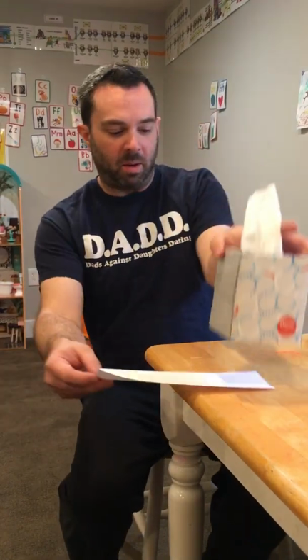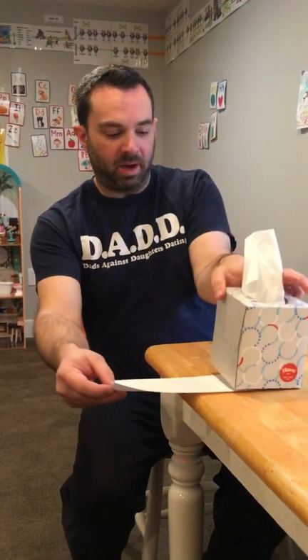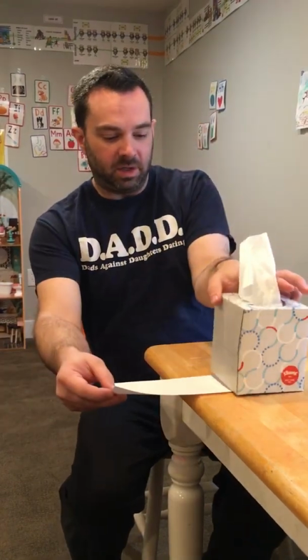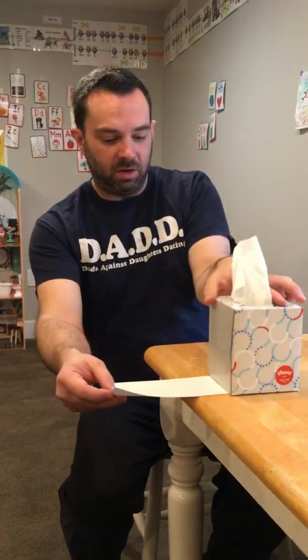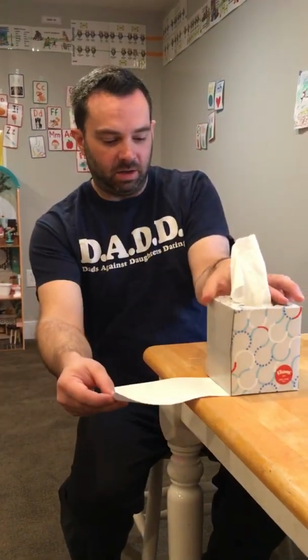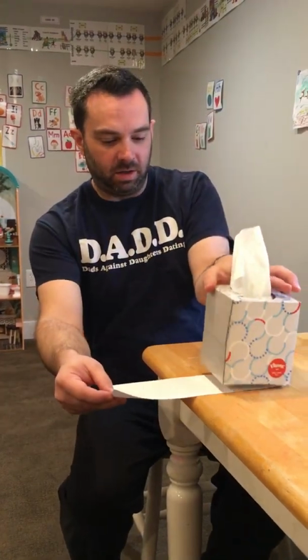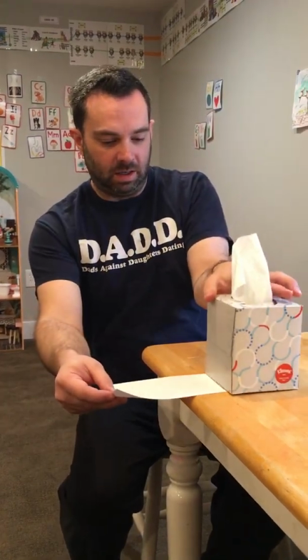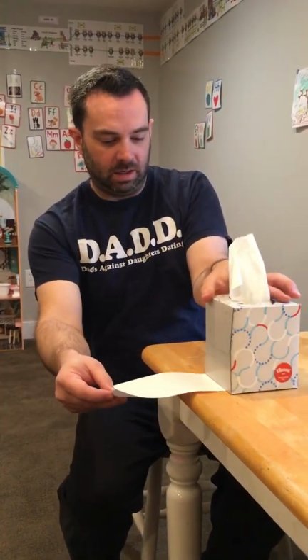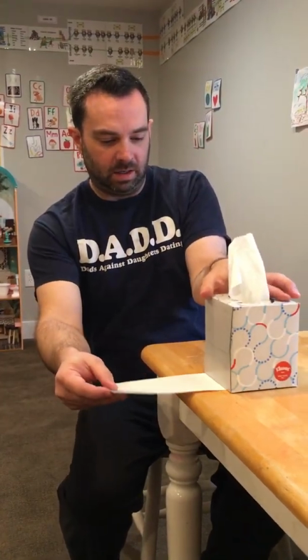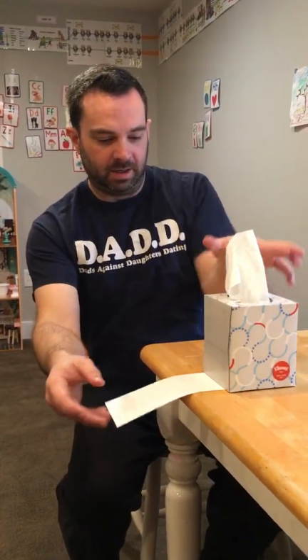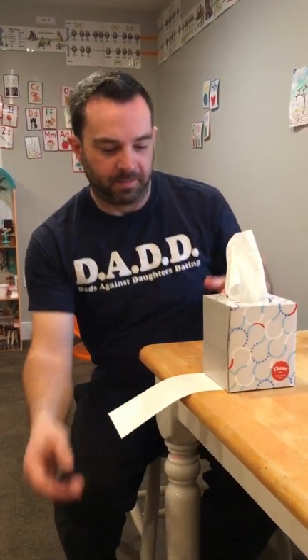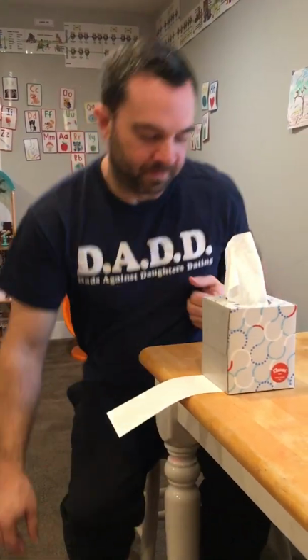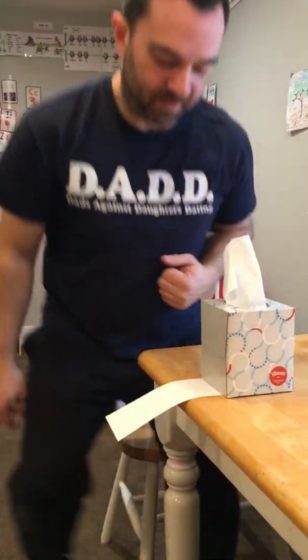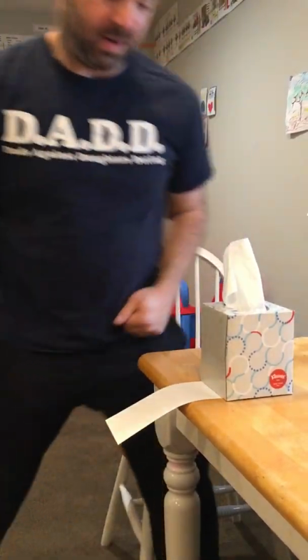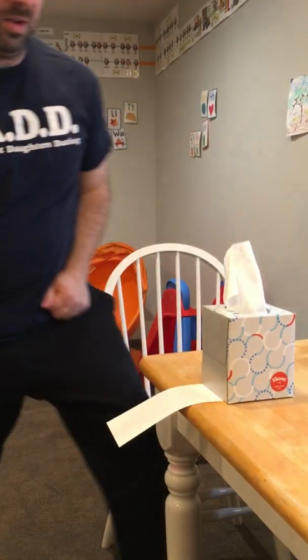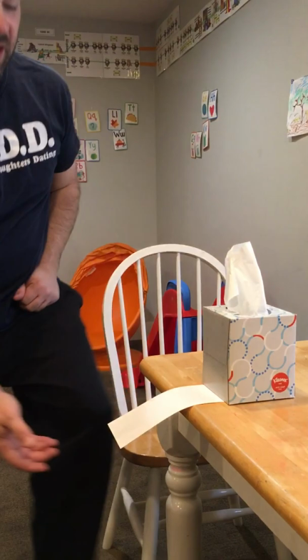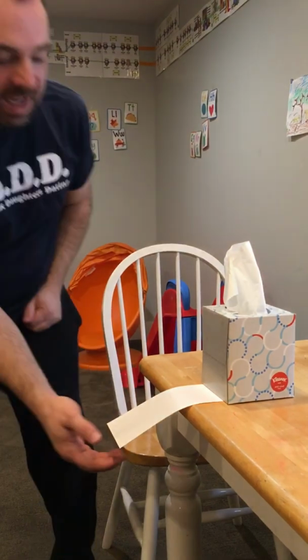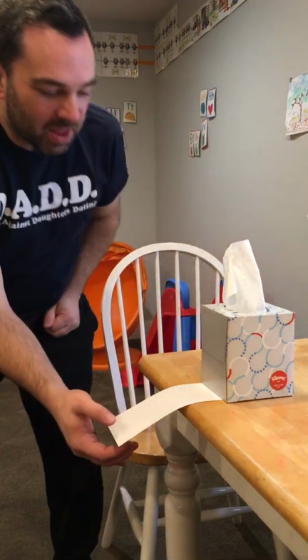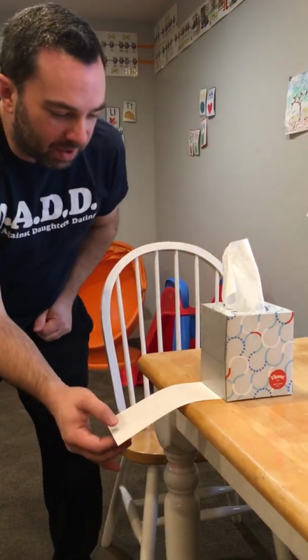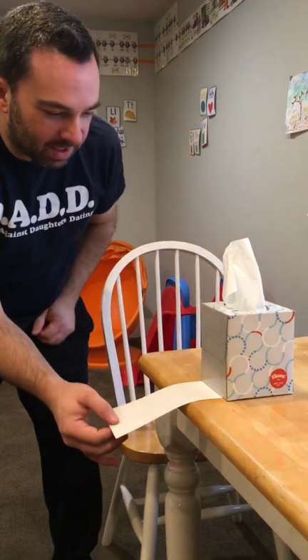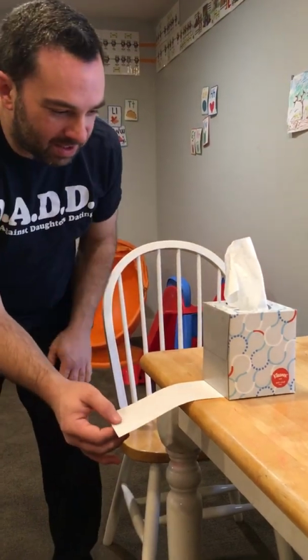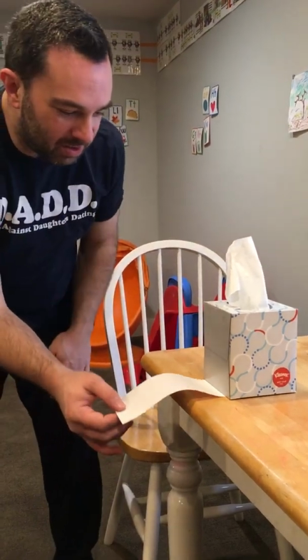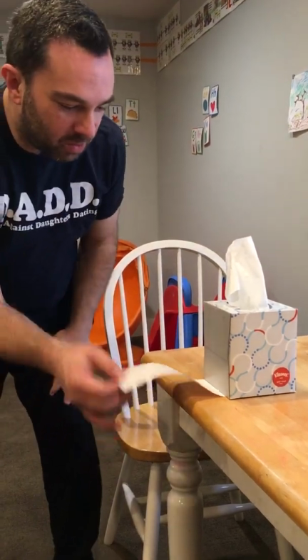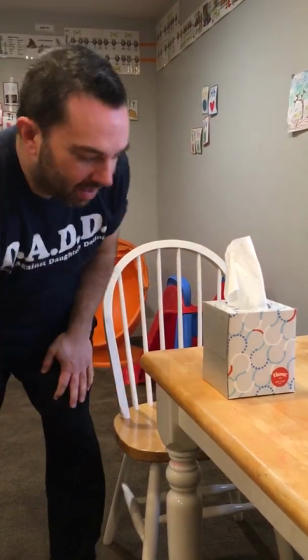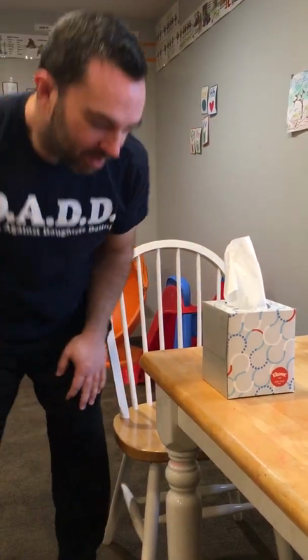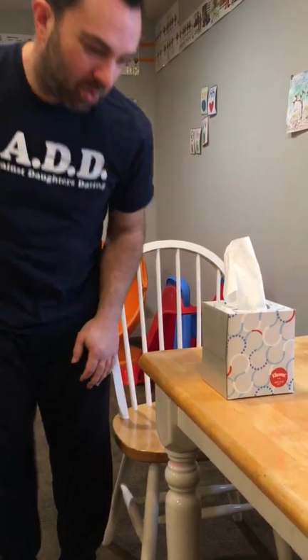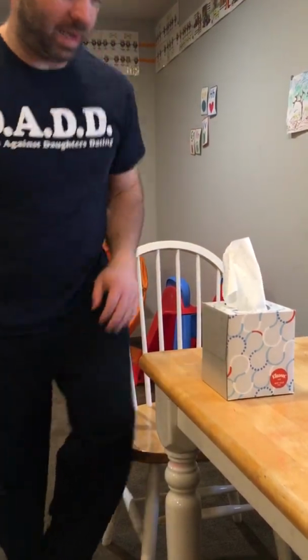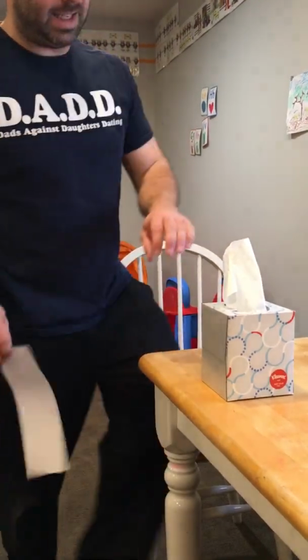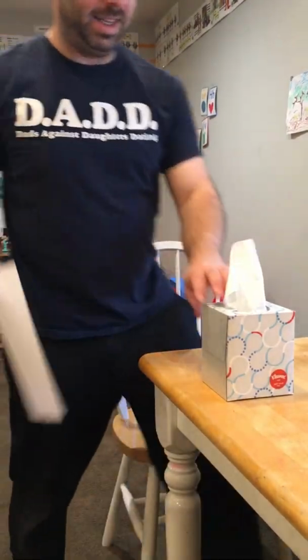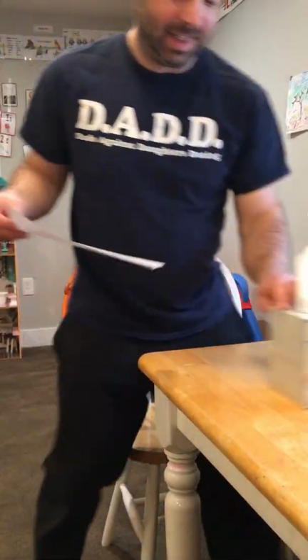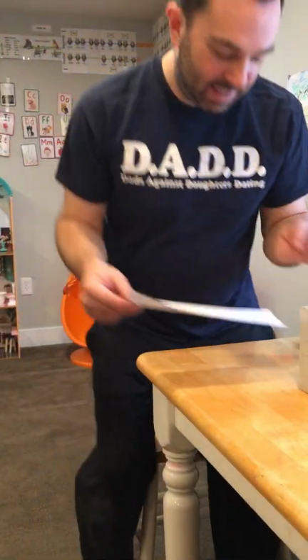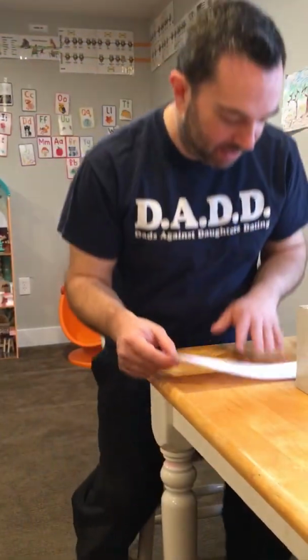What about my box of tissue? Ready? Three, two, one. Easy — easy peasy!